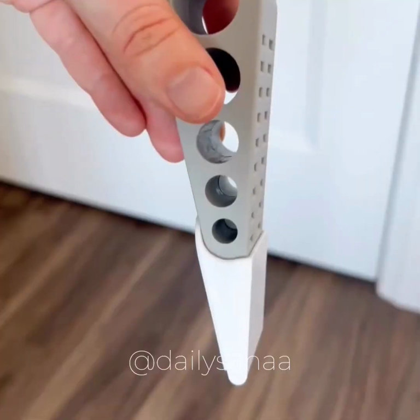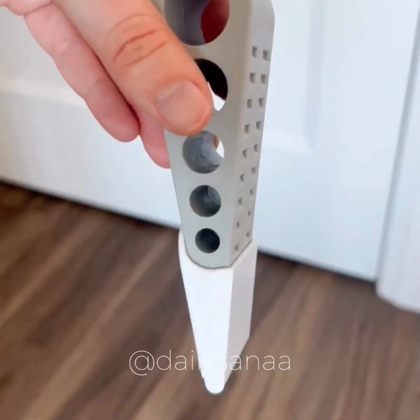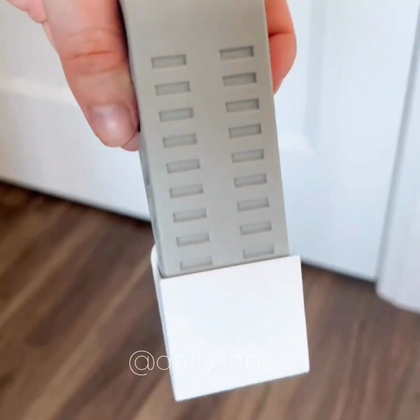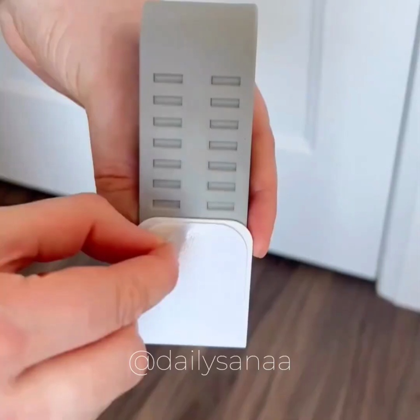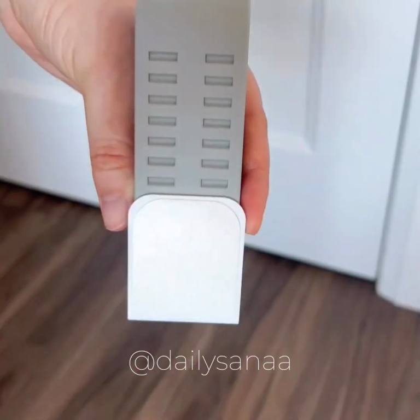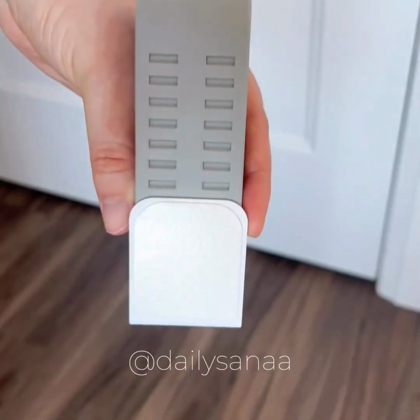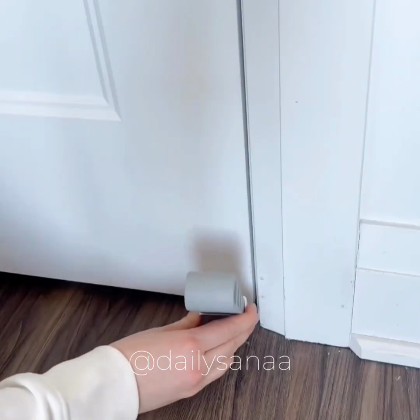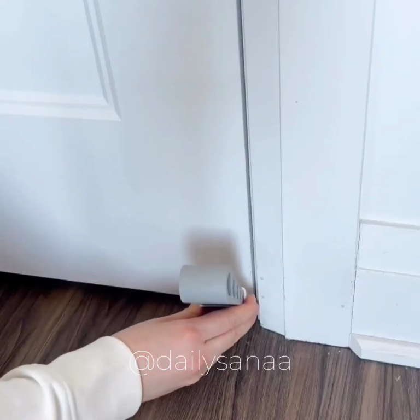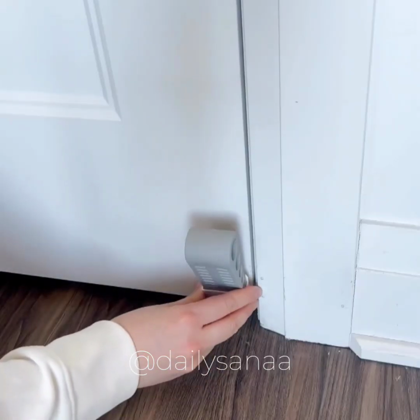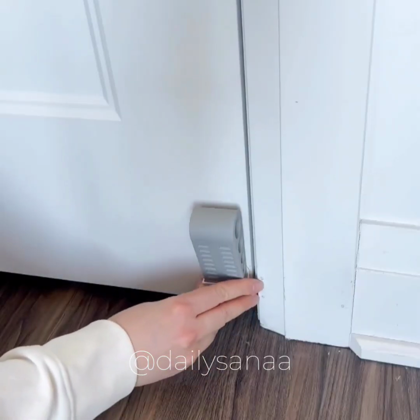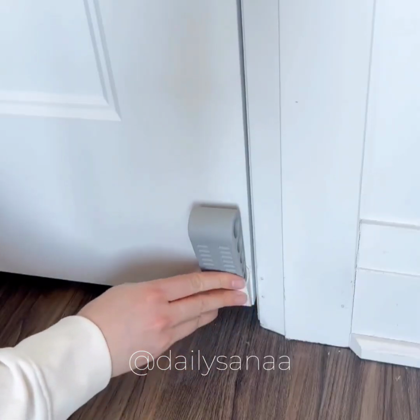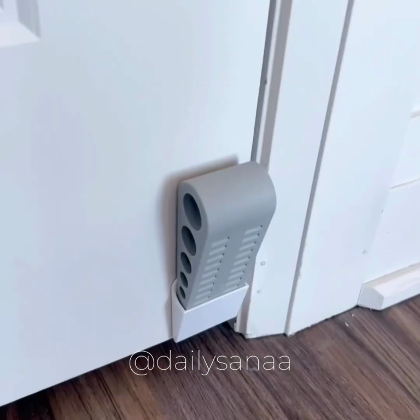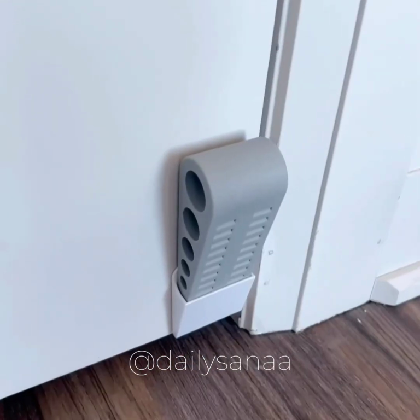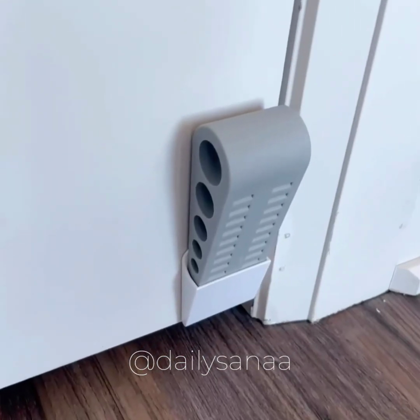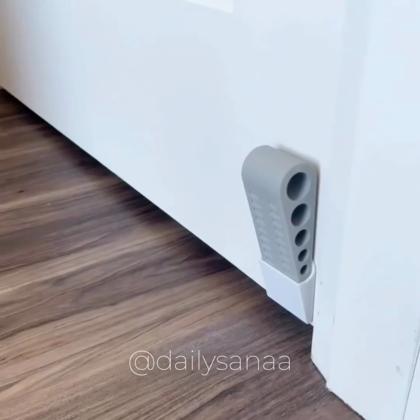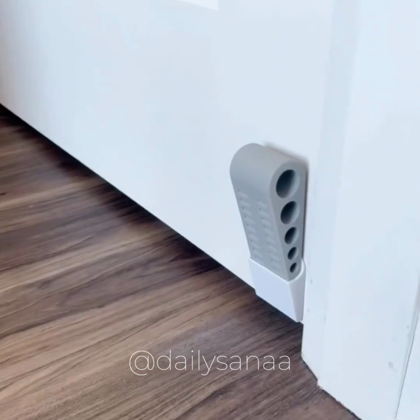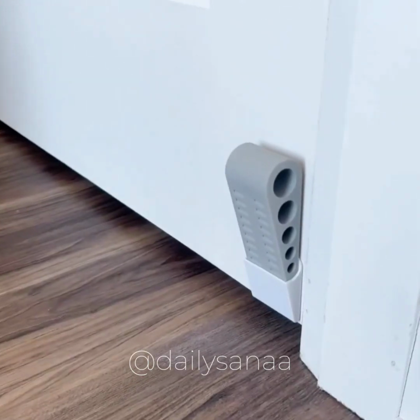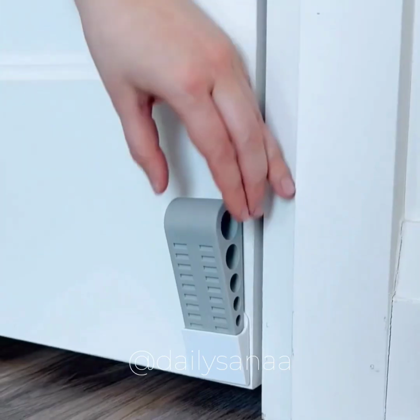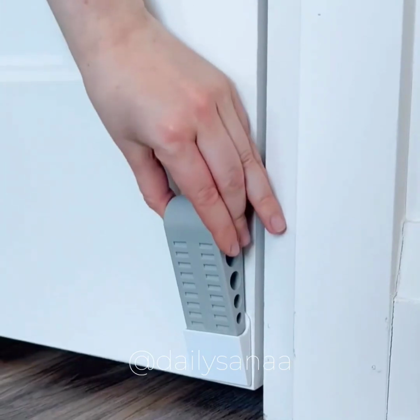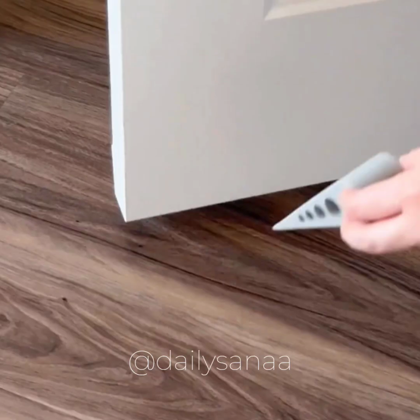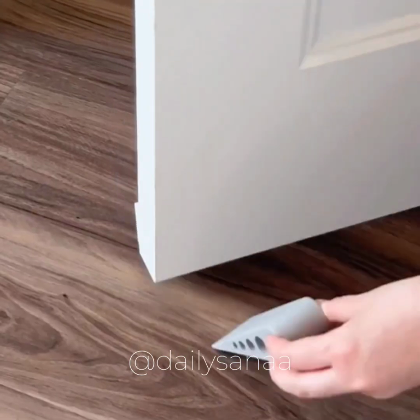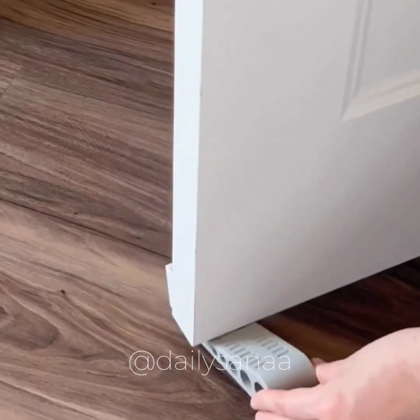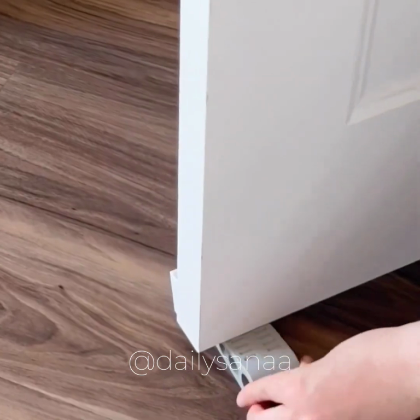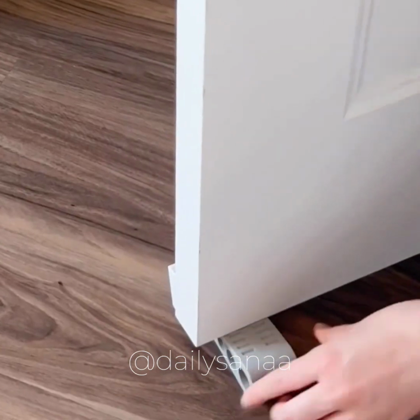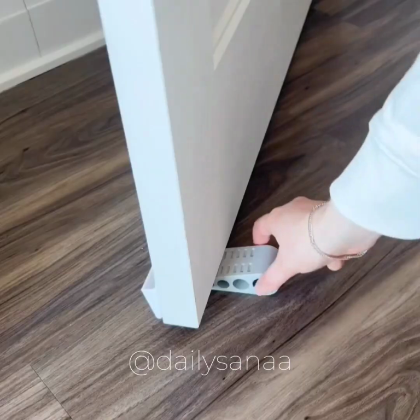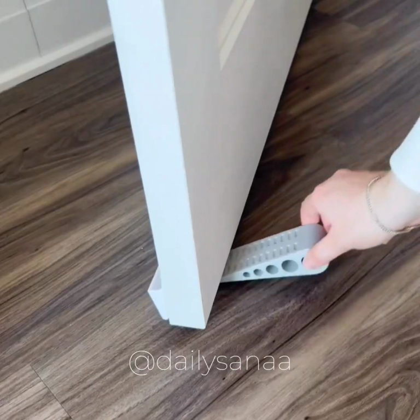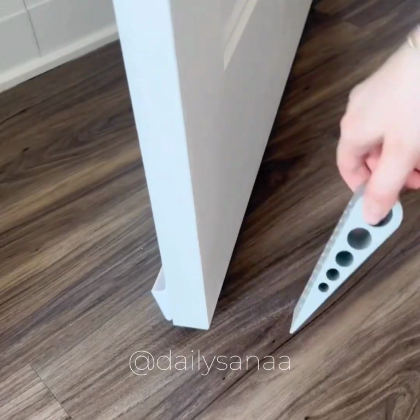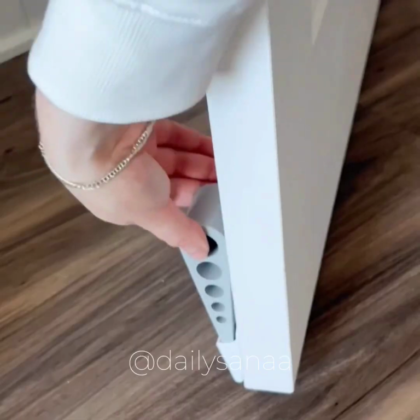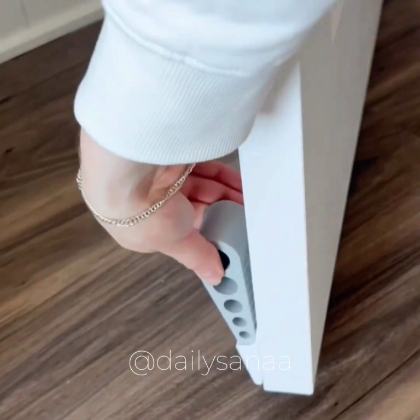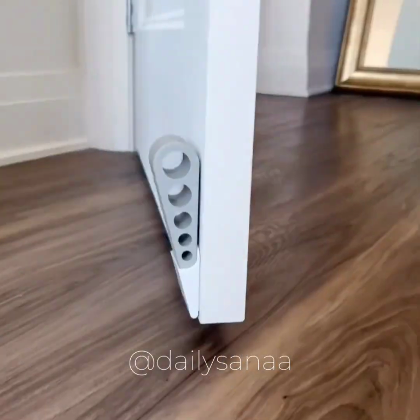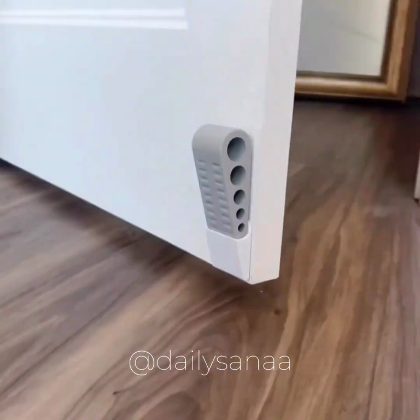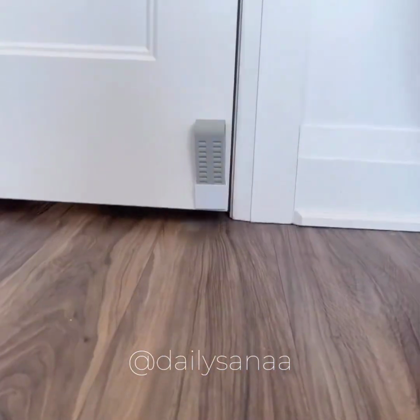This is a door stopper that you can attach to the bottom of your door and it's readily available for whenever you need to use it.